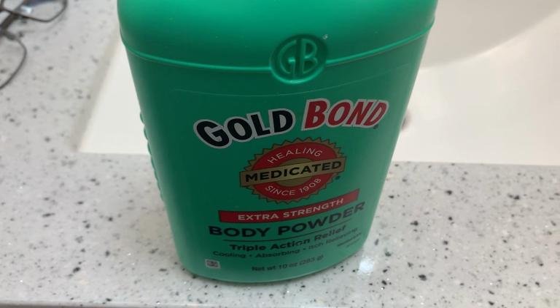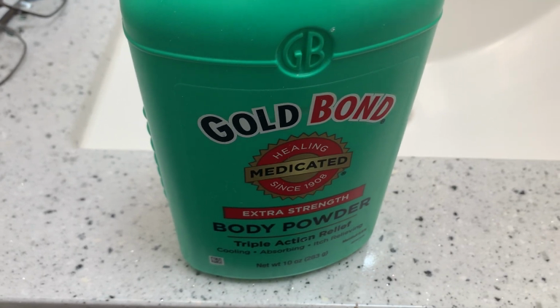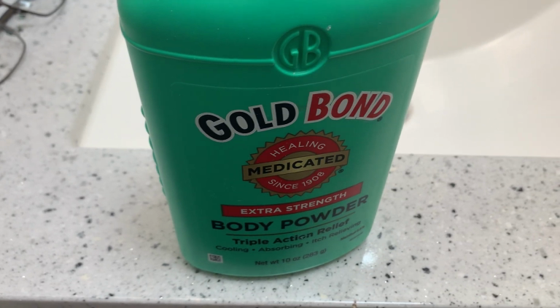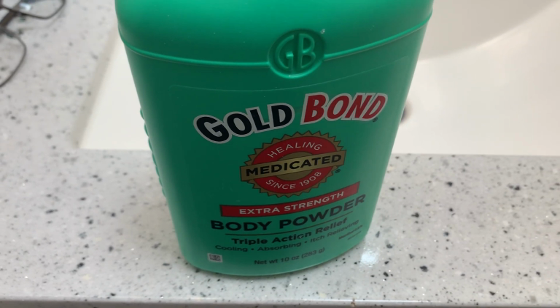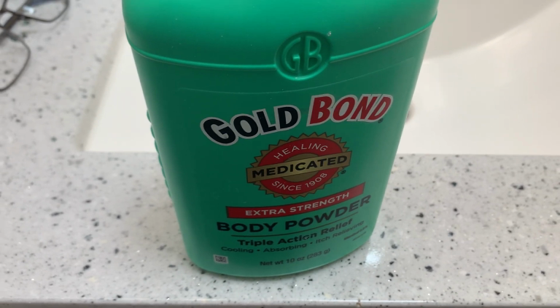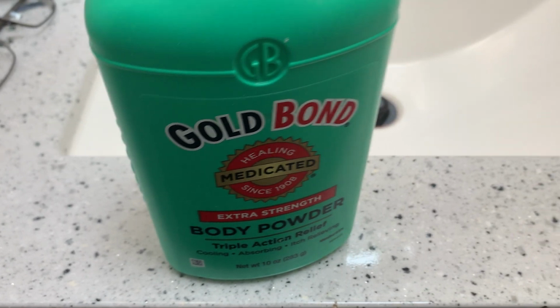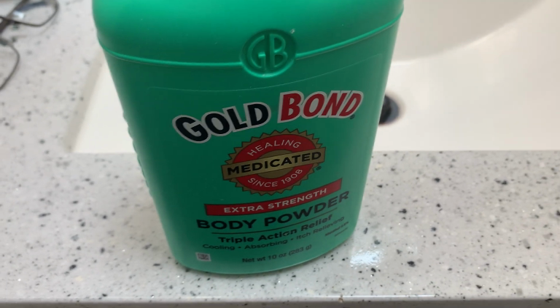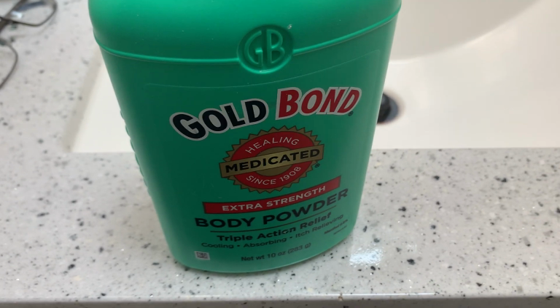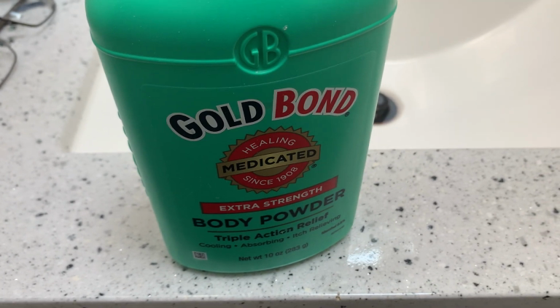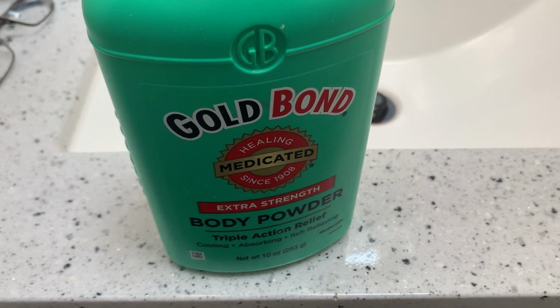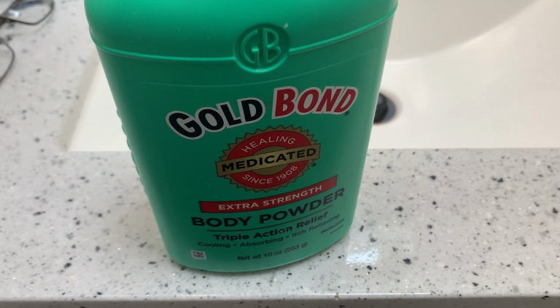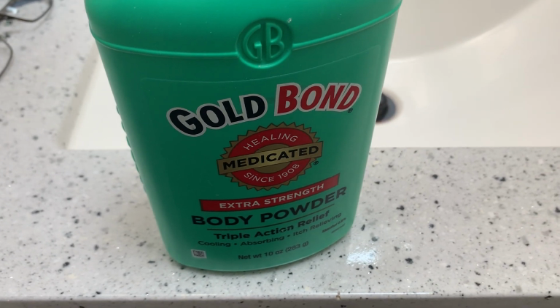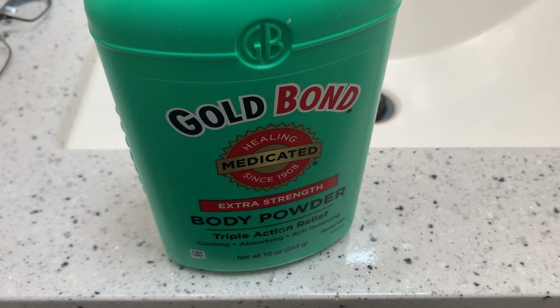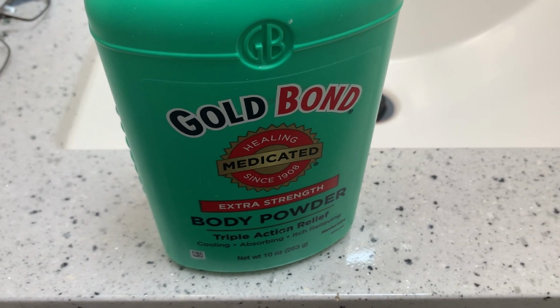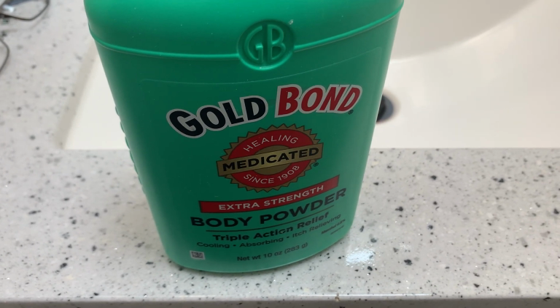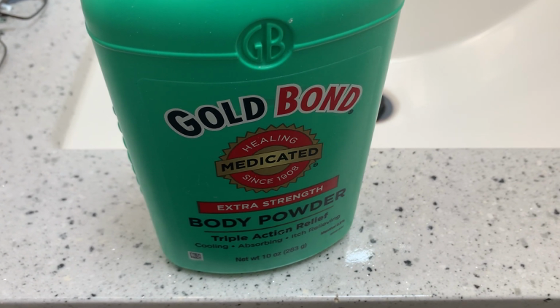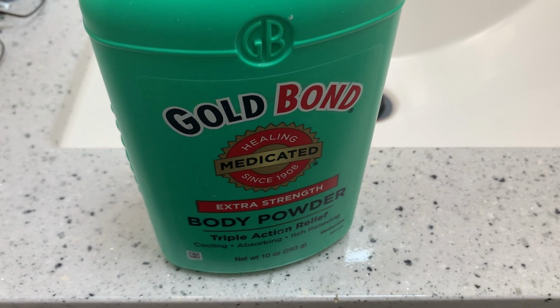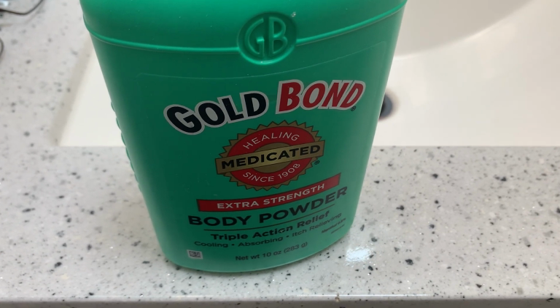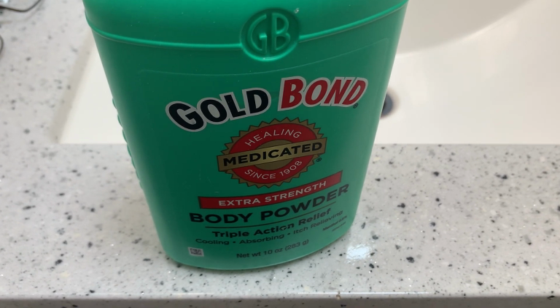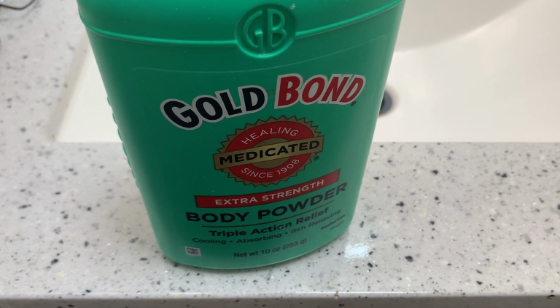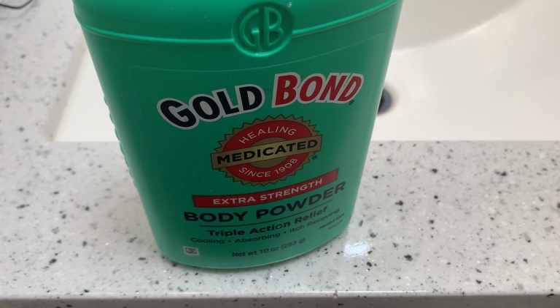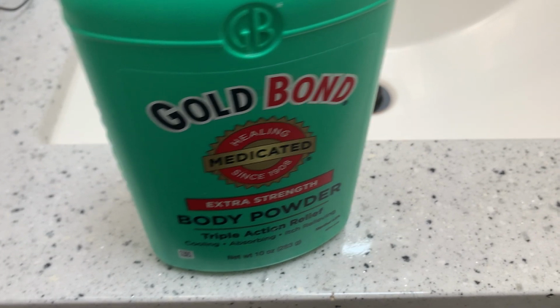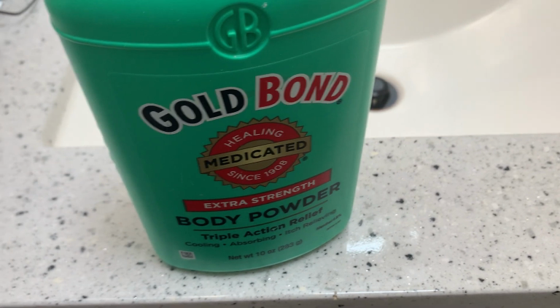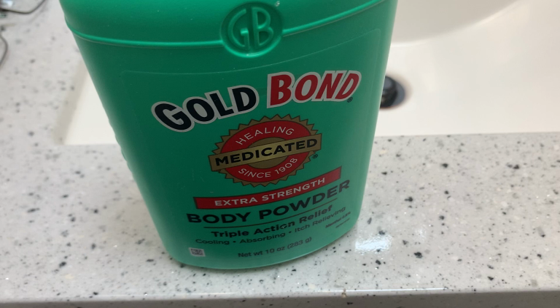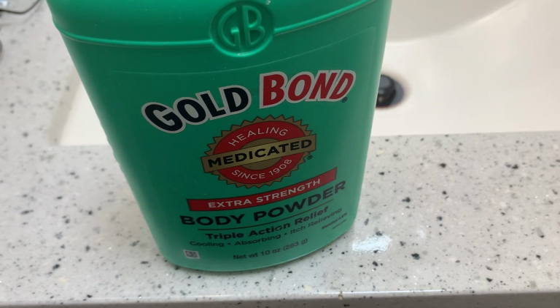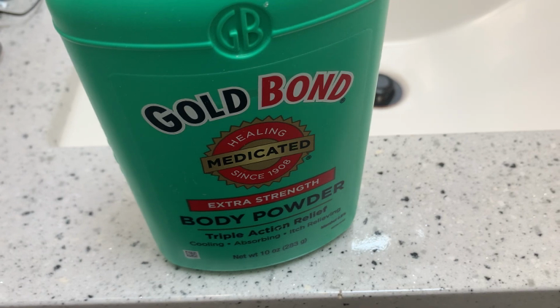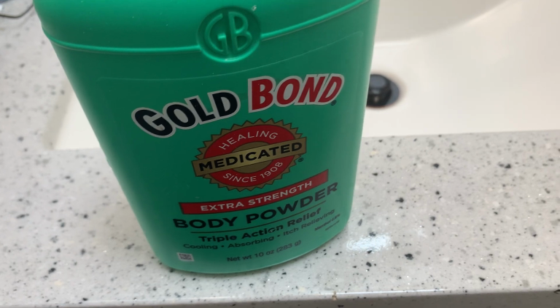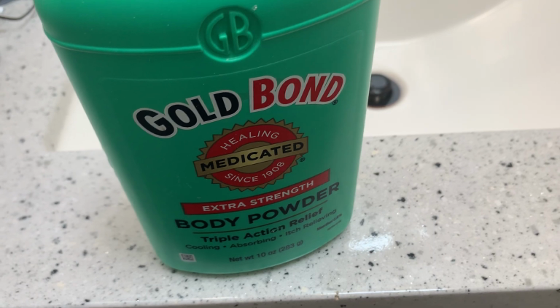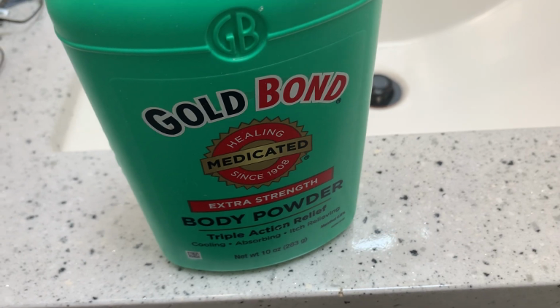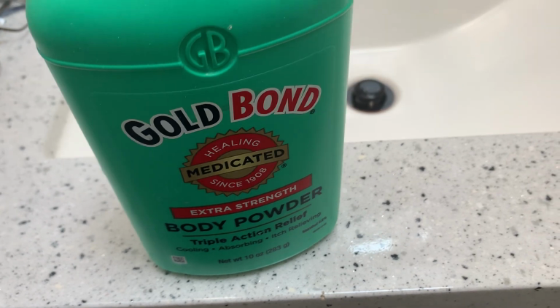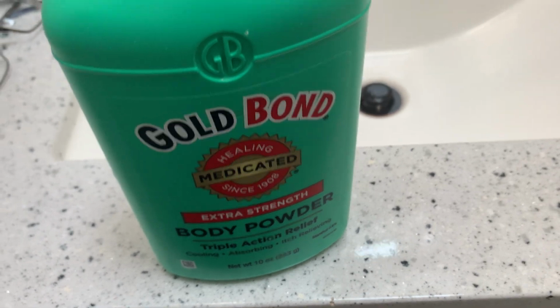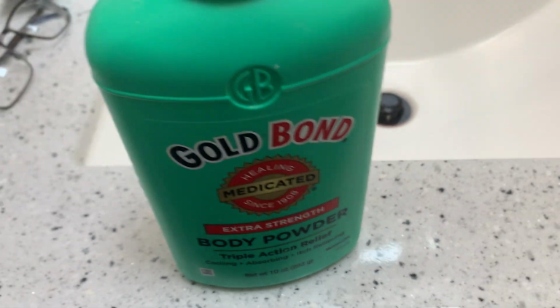Hey guys, this video is on Gold Bond Healing Medicated Extra Strength Body Powder with Triple Action Relief.